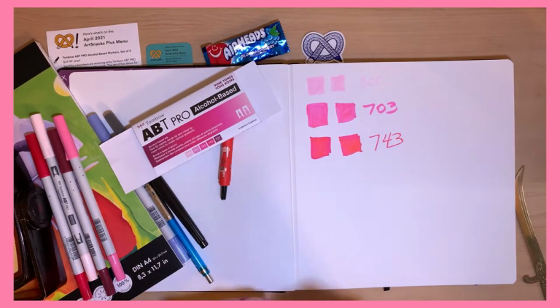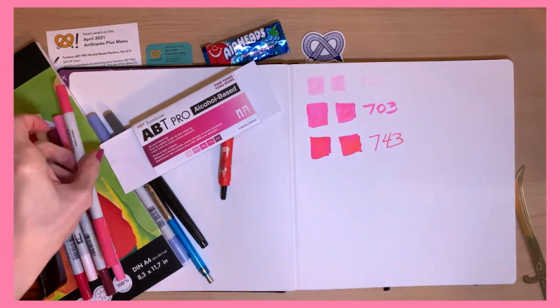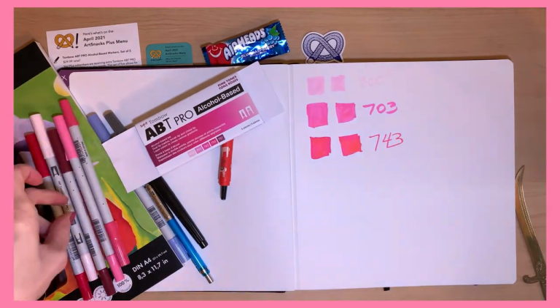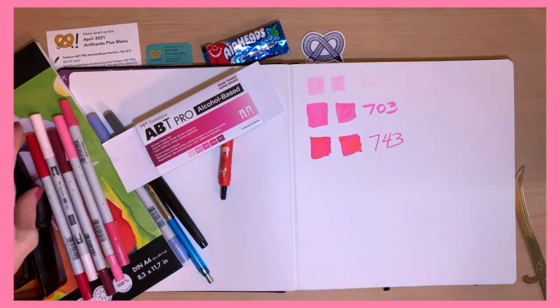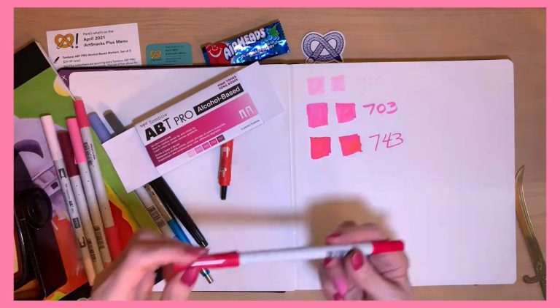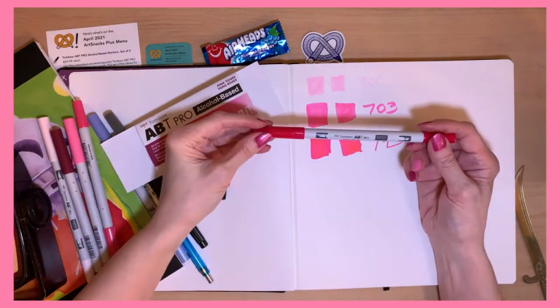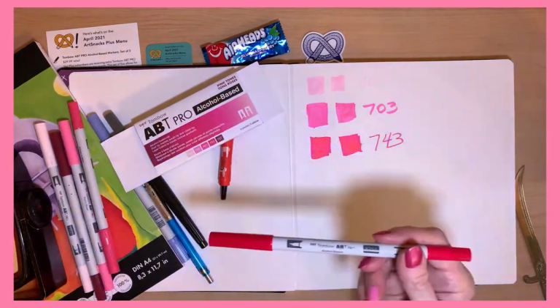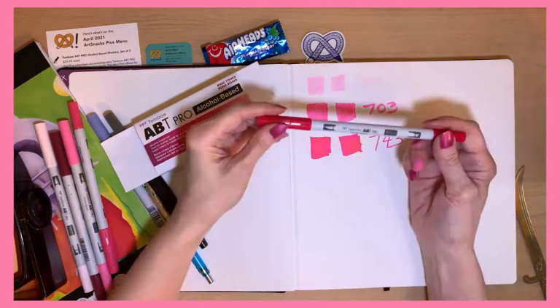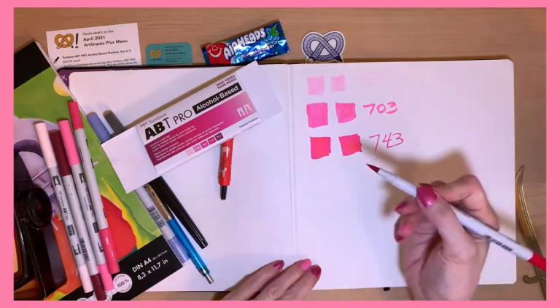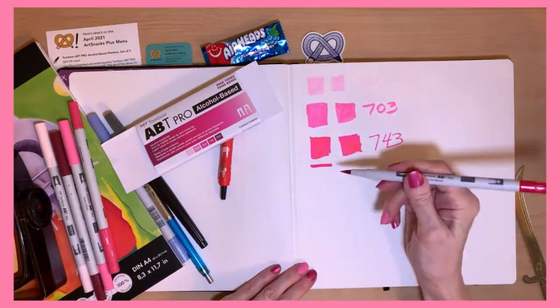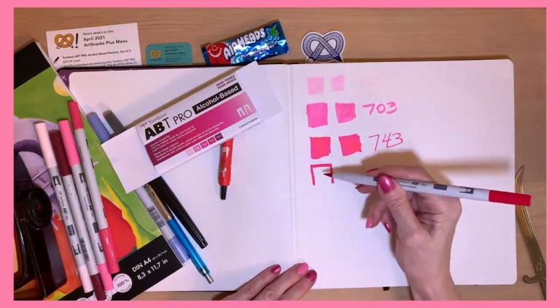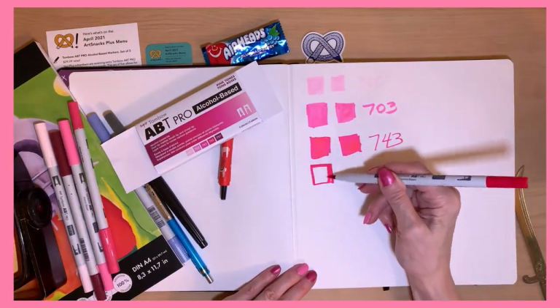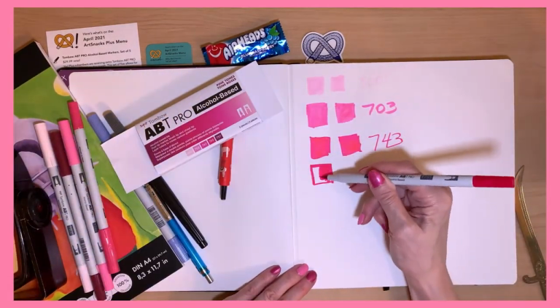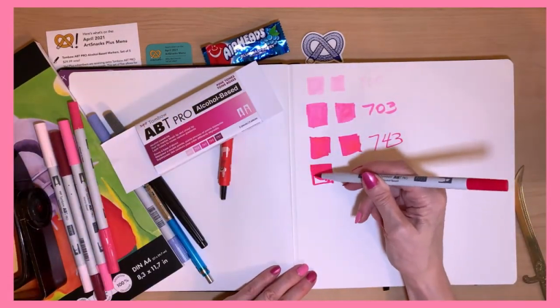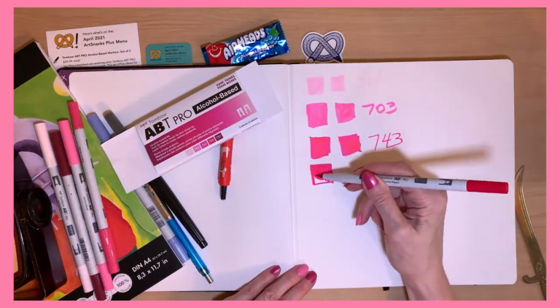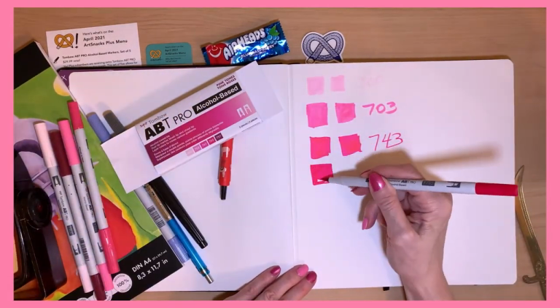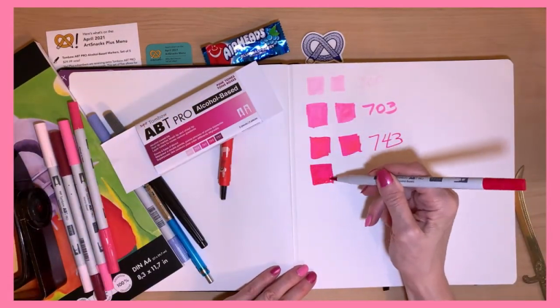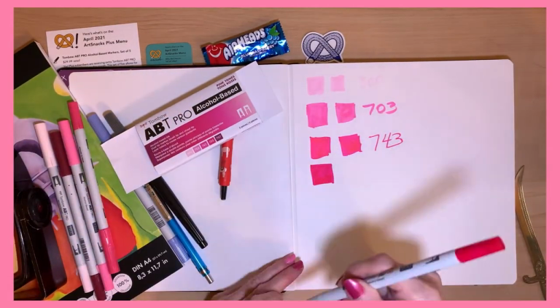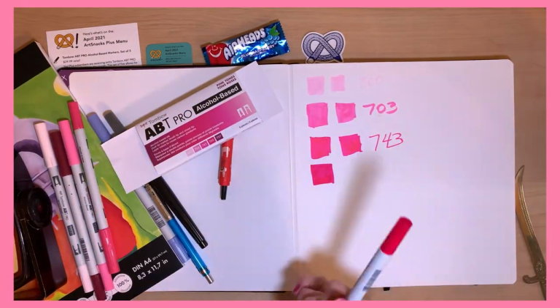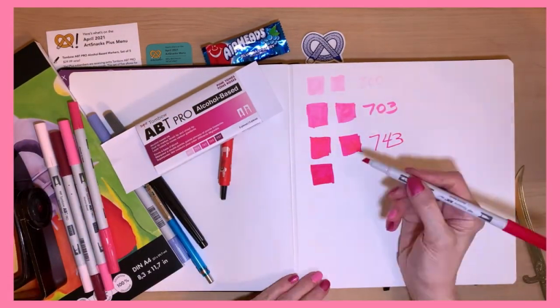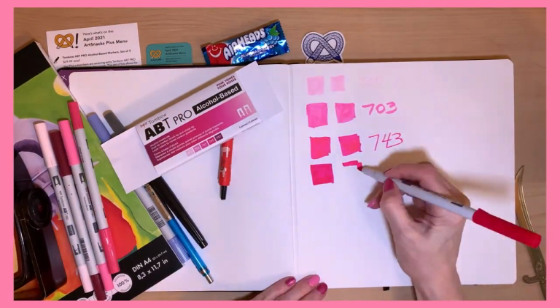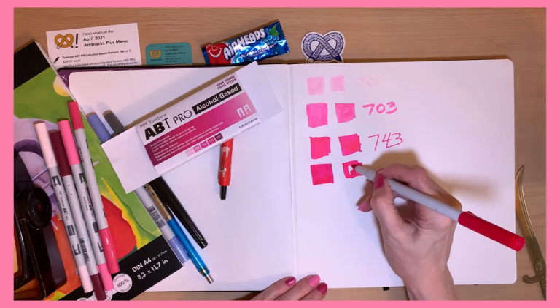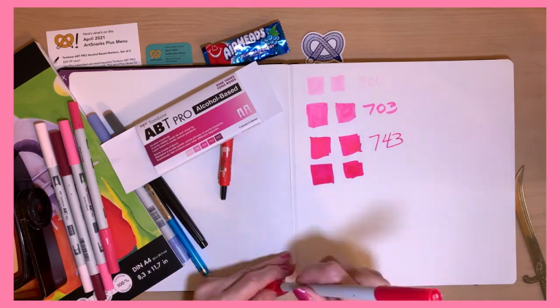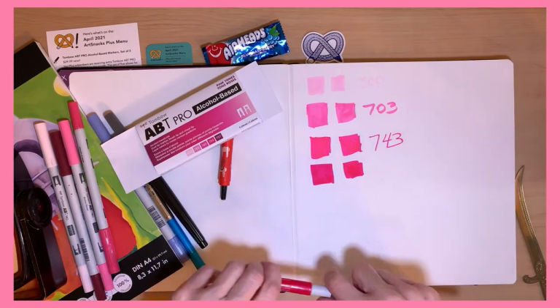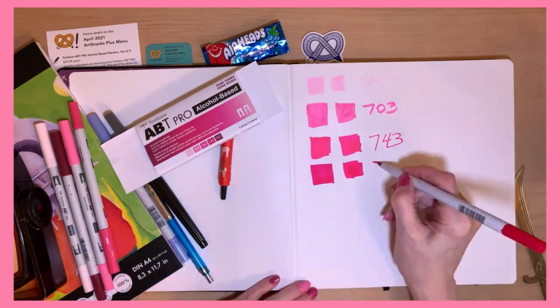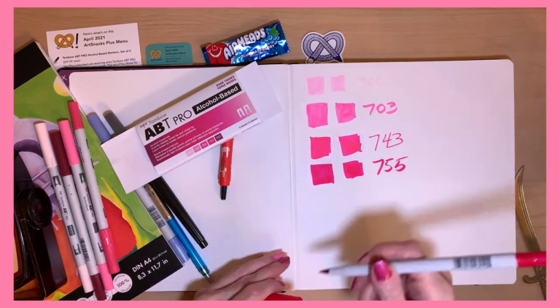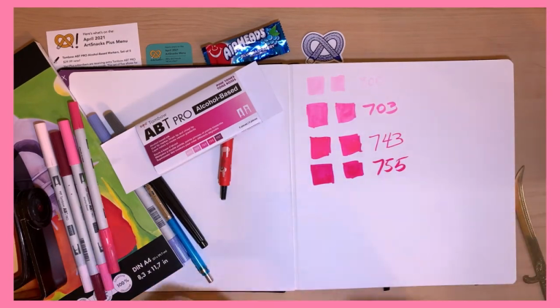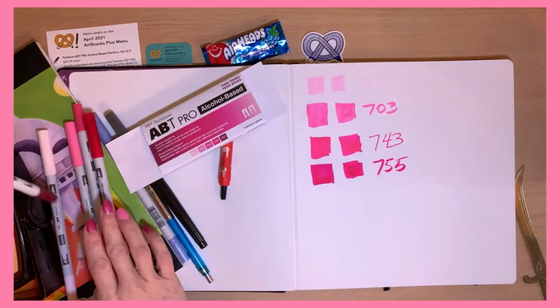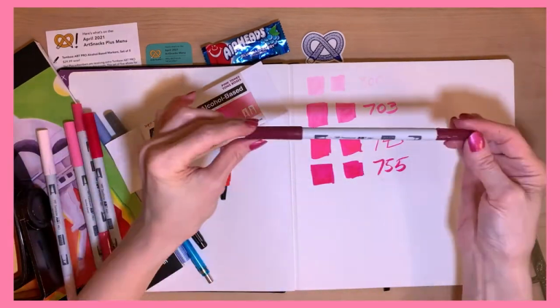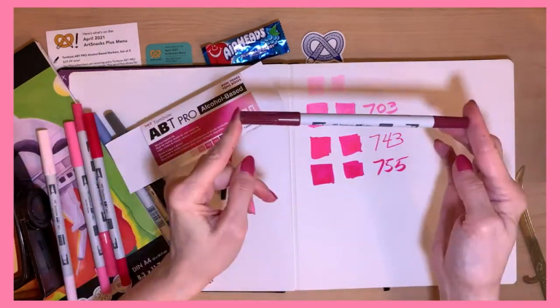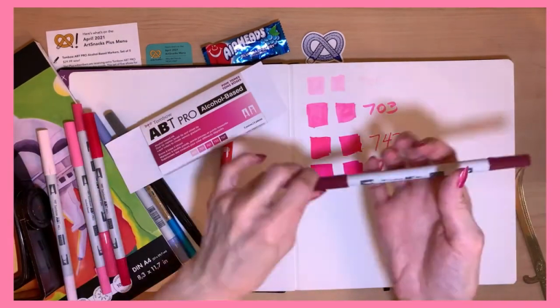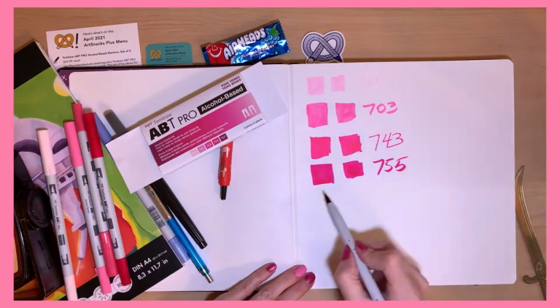I highly recommend these colors, especially for spring. They're just the most perfect spring colors.